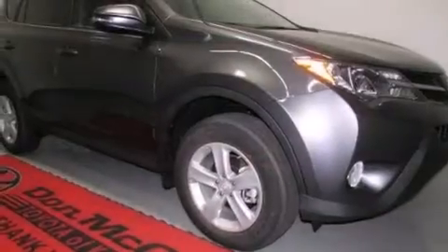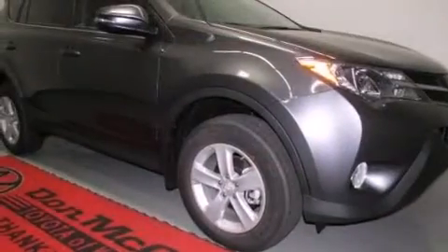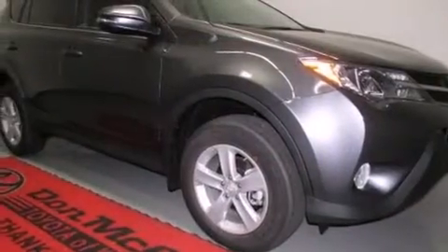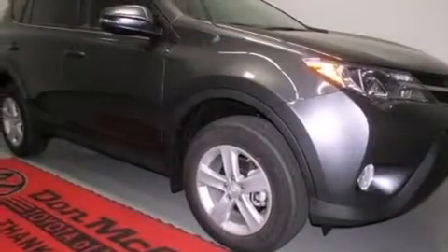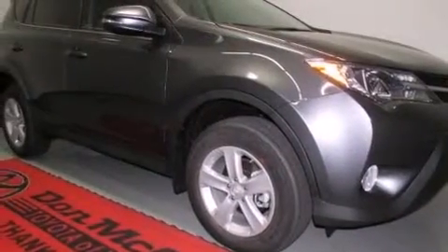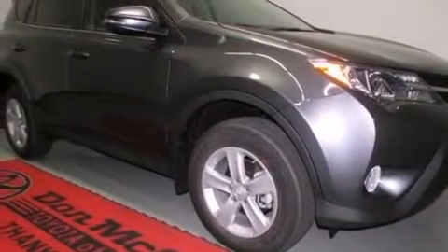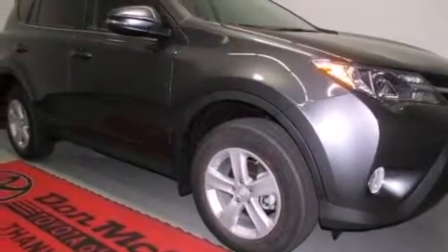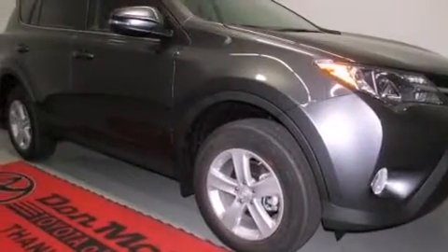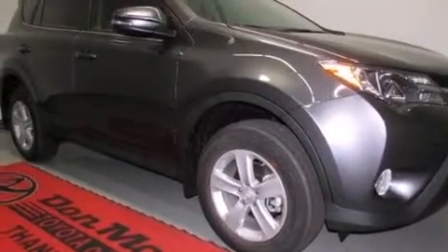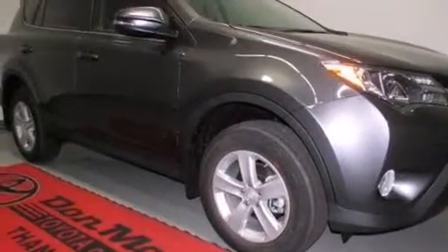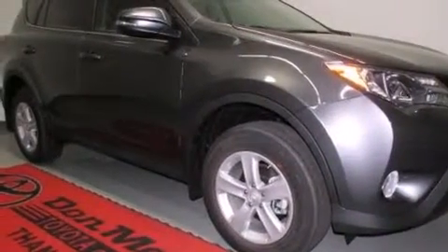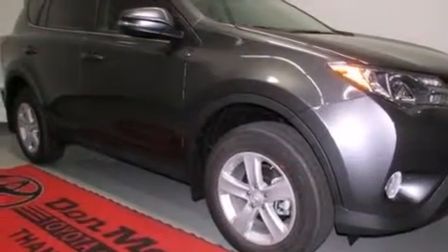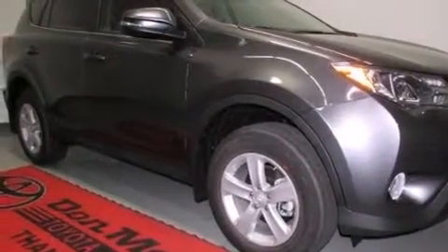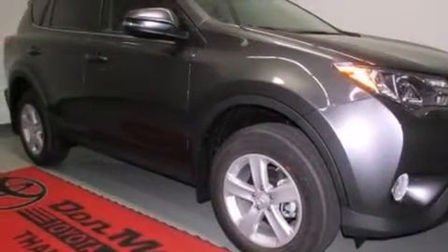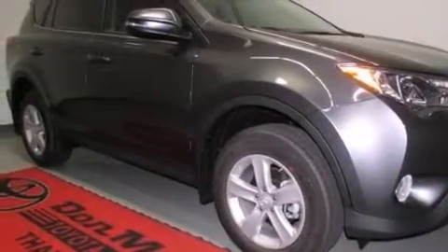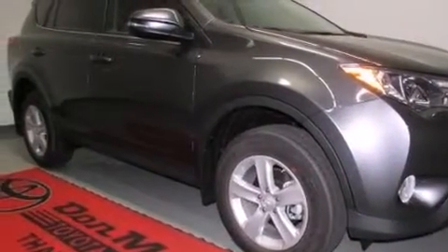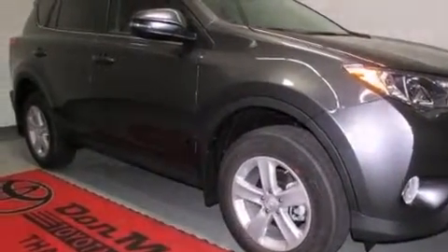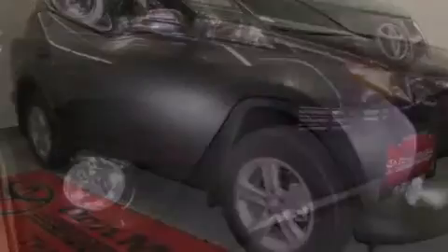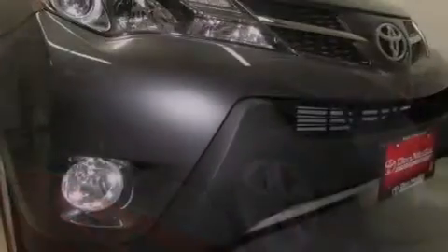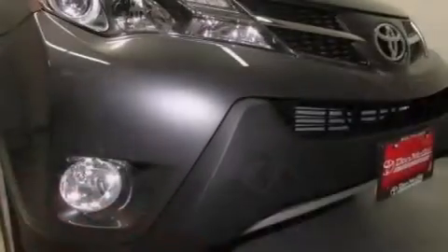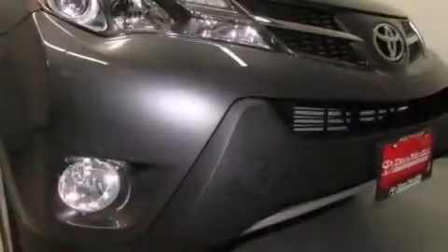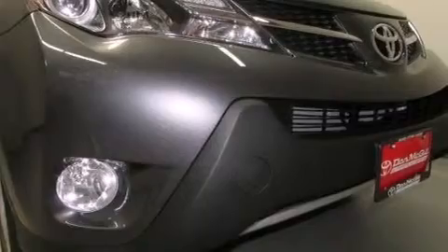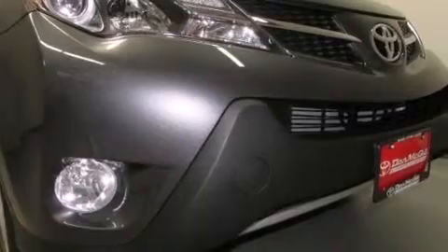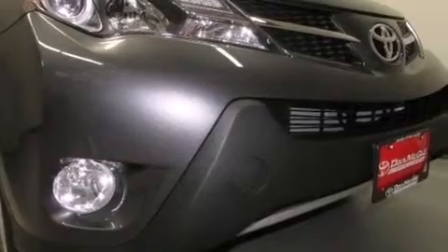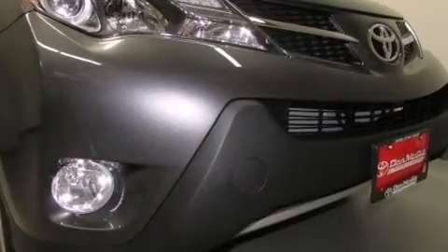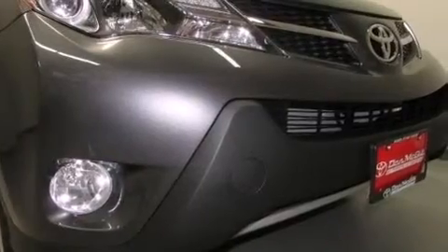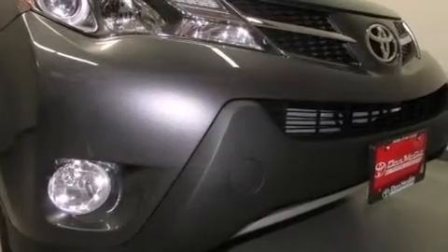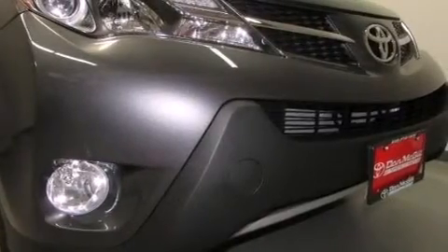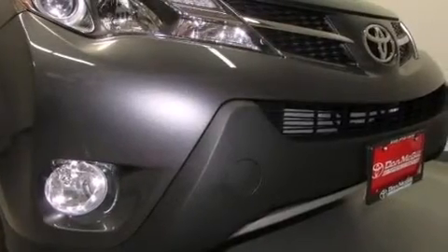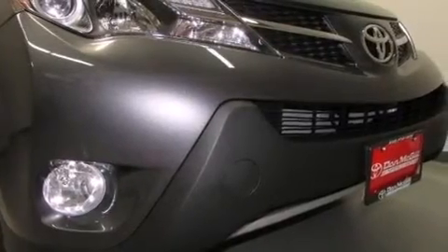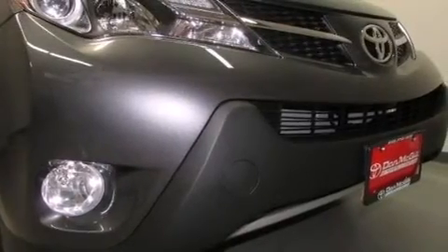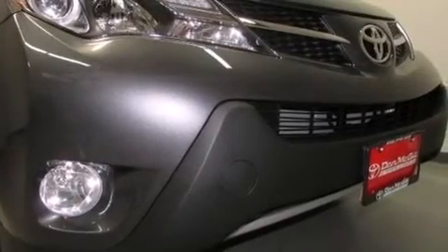Also included are an illuminated entry system, a rear spoiler, energy absorbing front crumple zones, a keyless entry system, and an auxiliary power outlet.